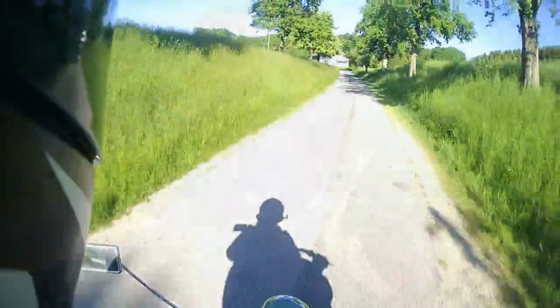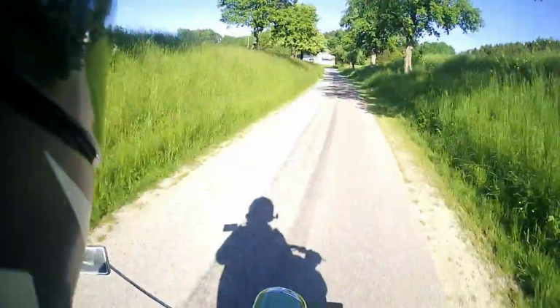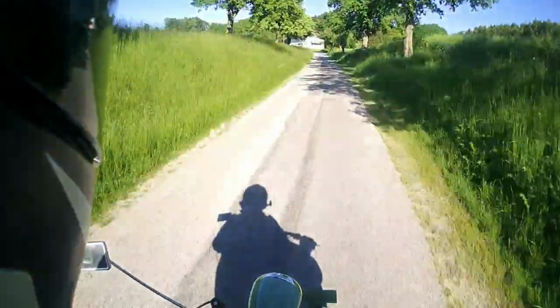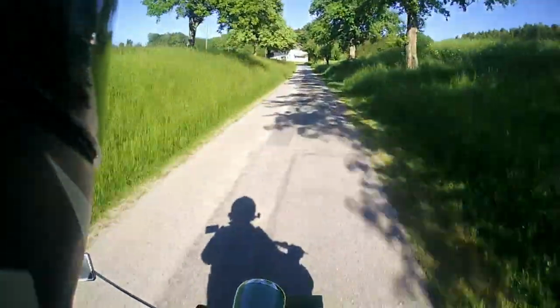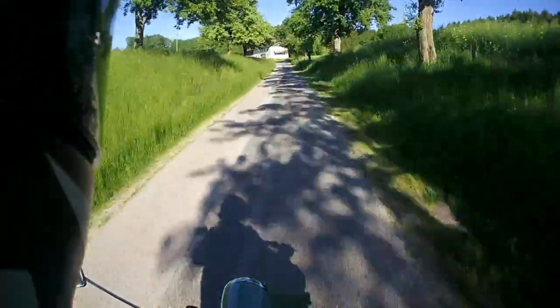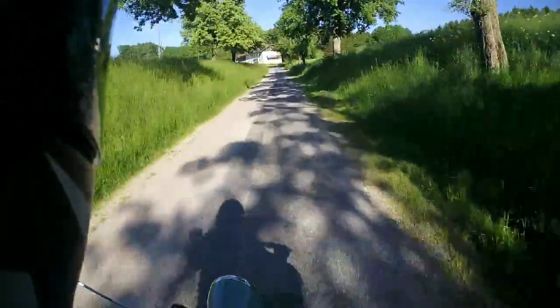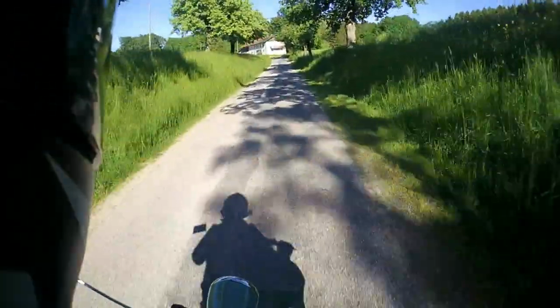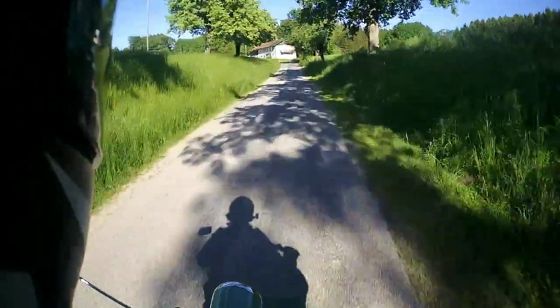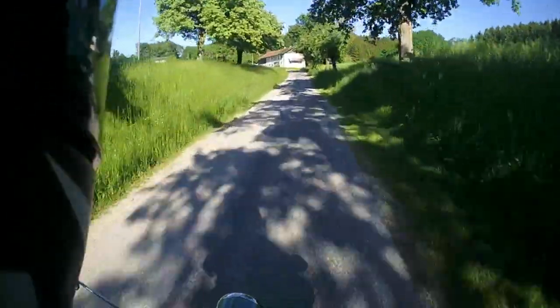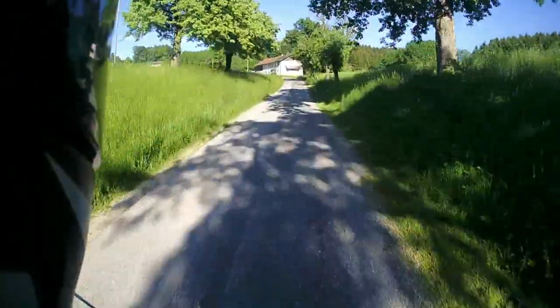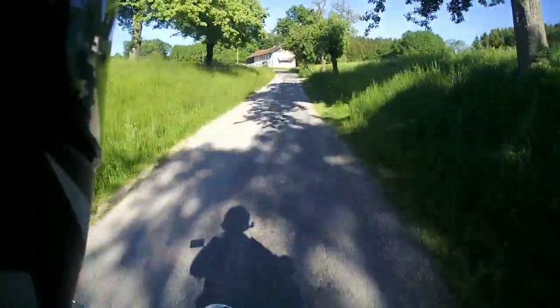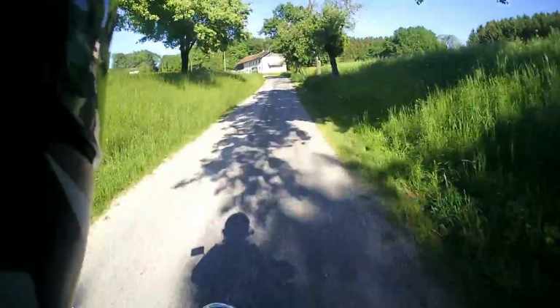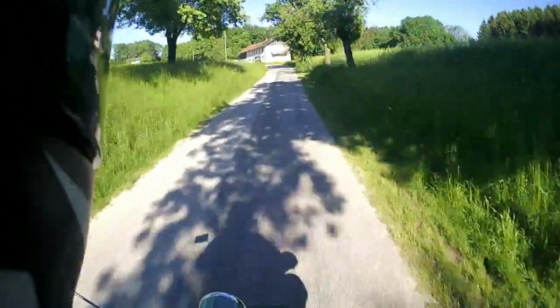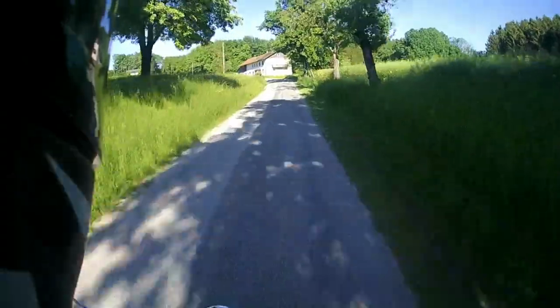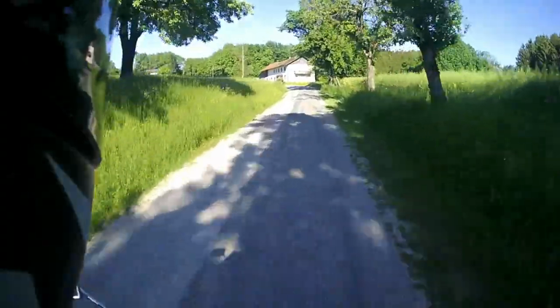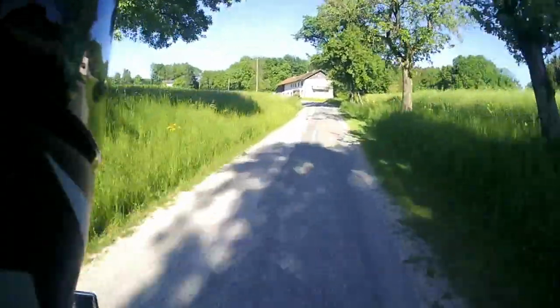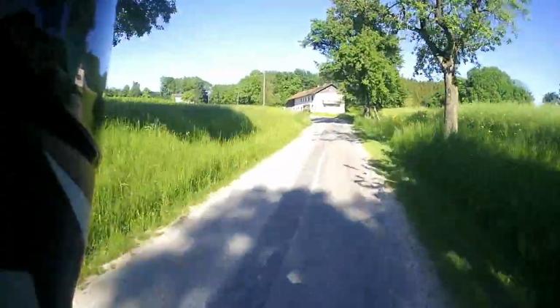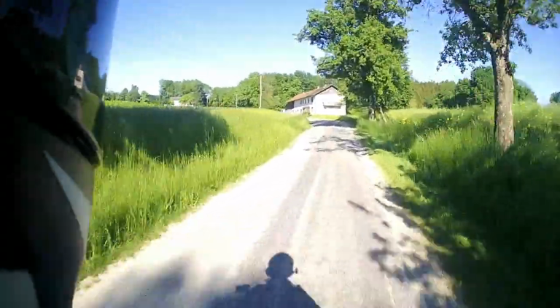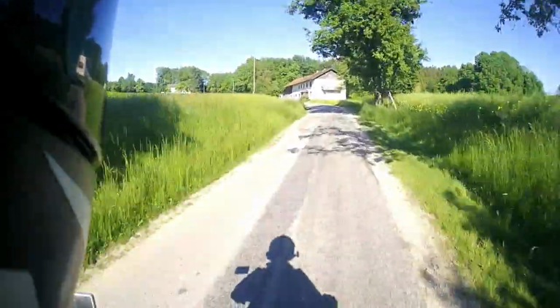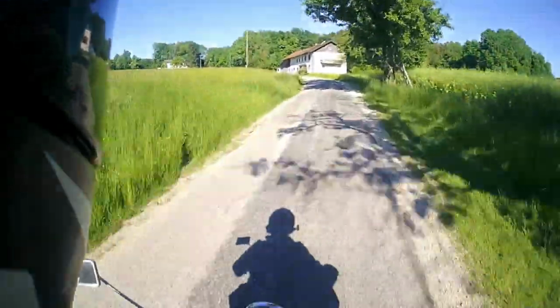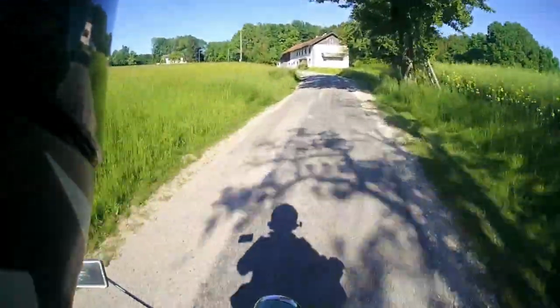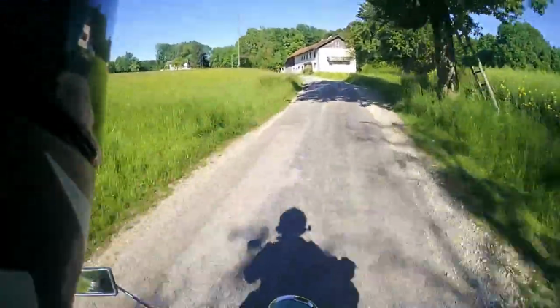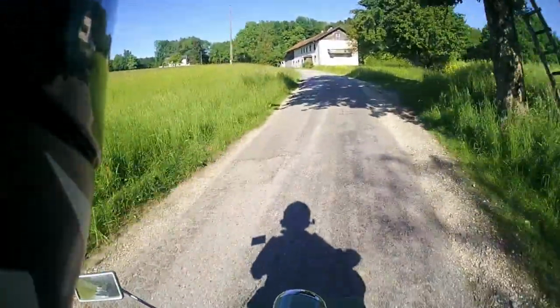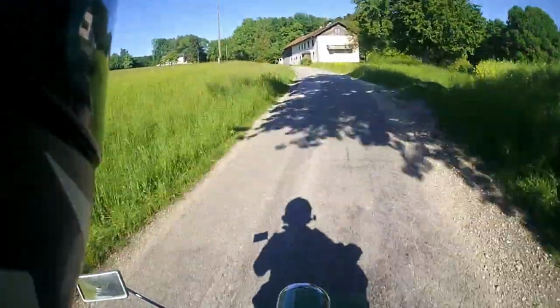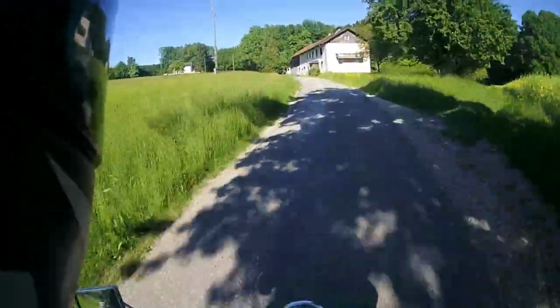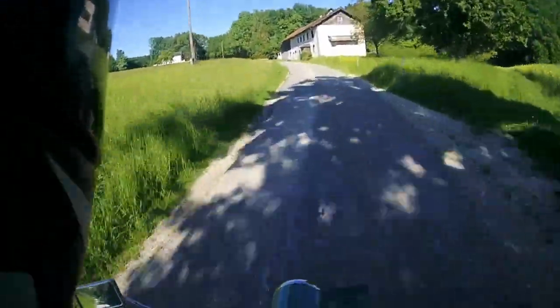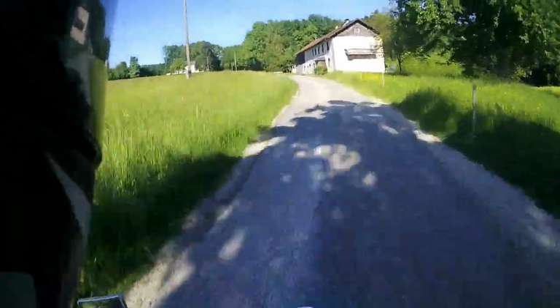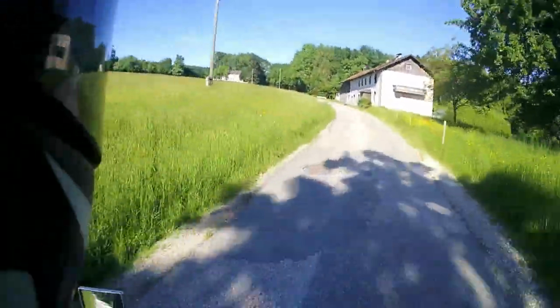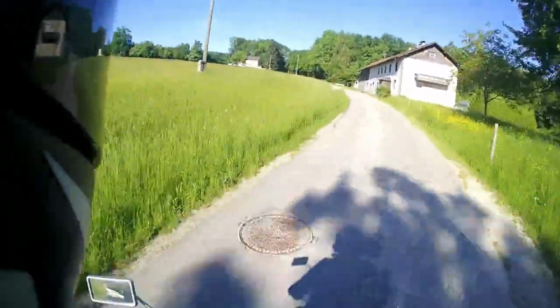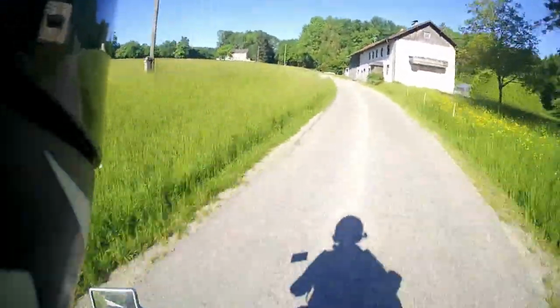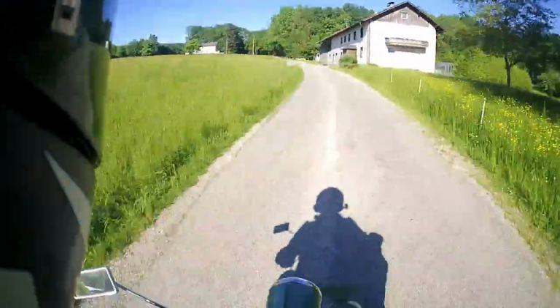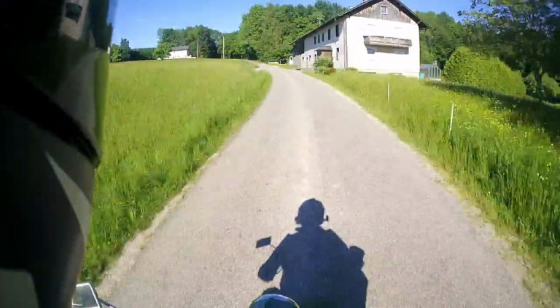I'm lost in Austria on a wonderful bike. What was the problem with that? About to be lost.